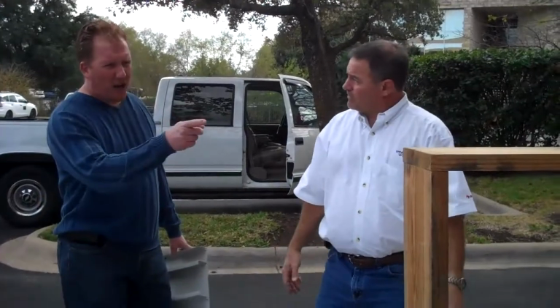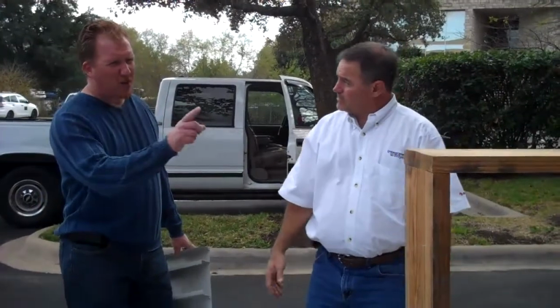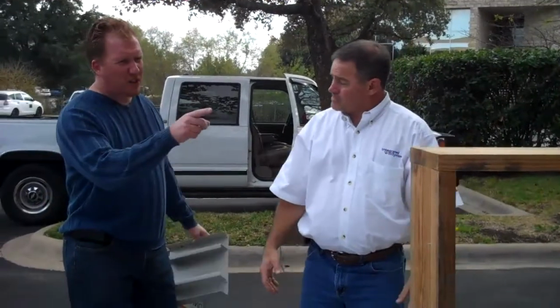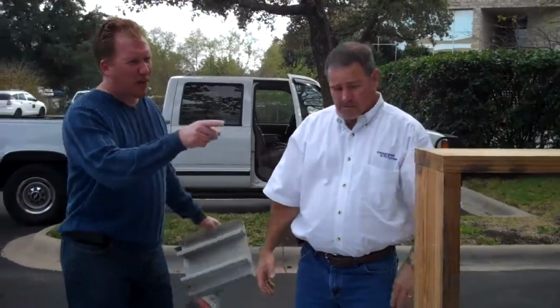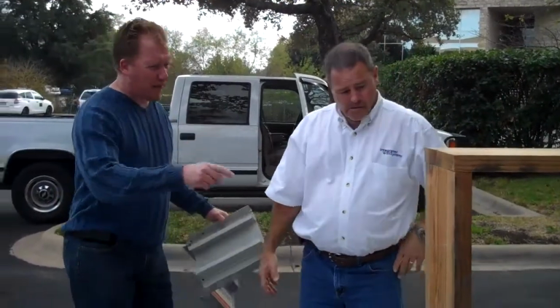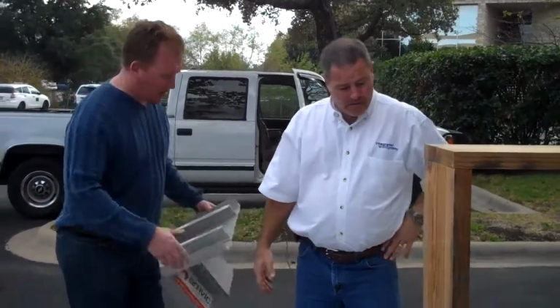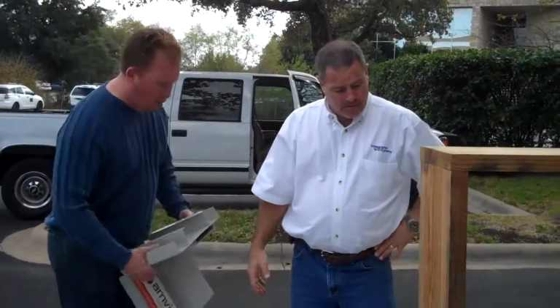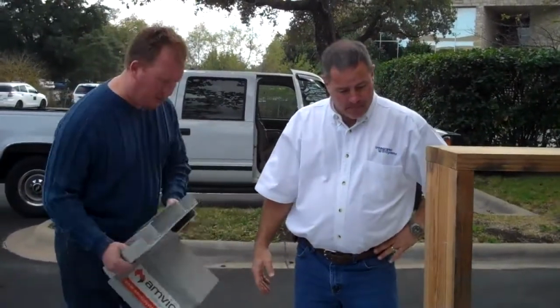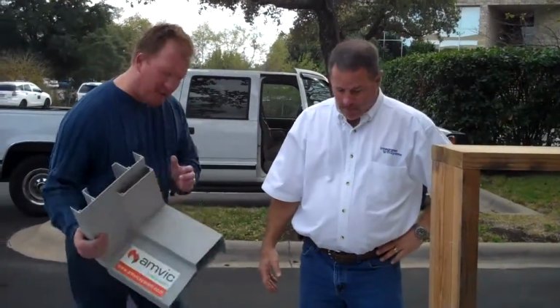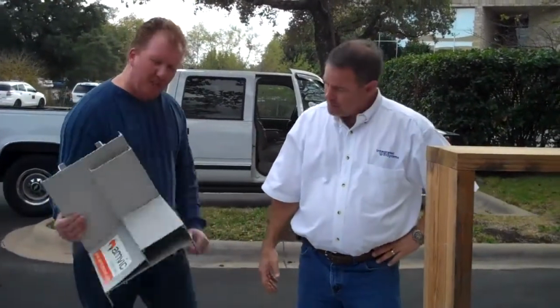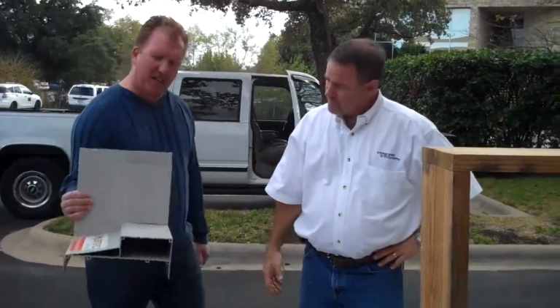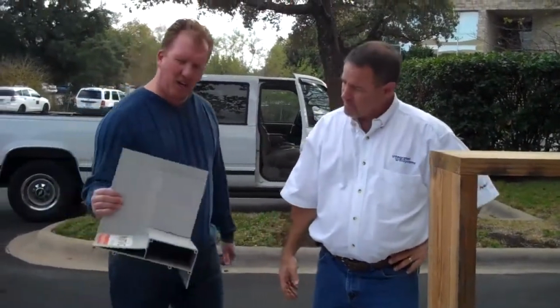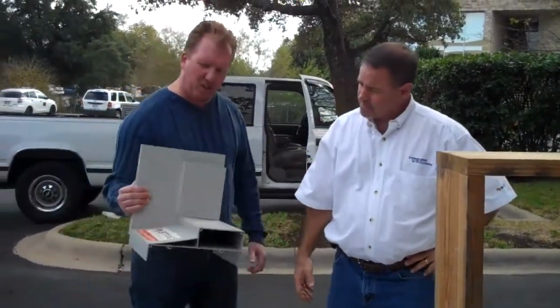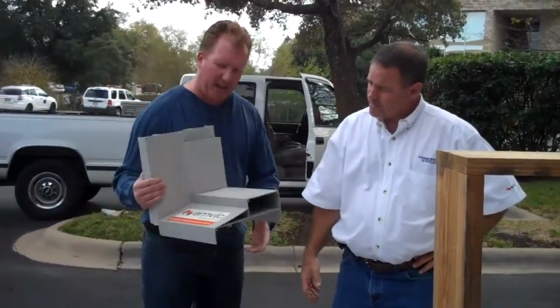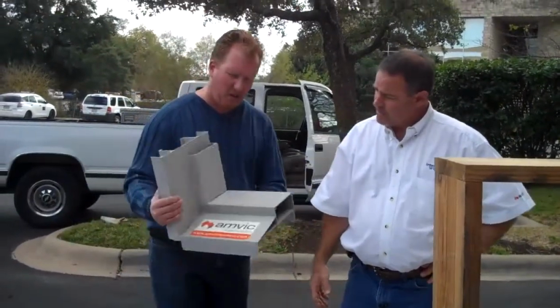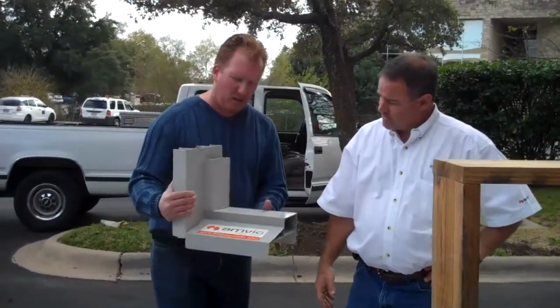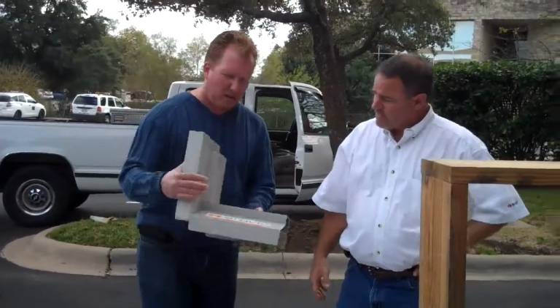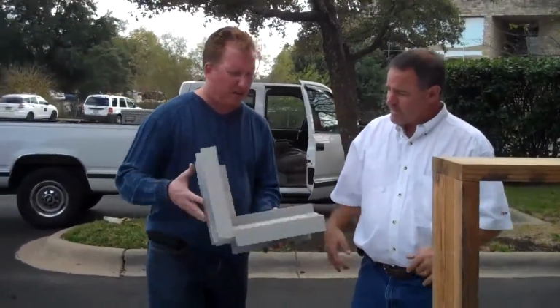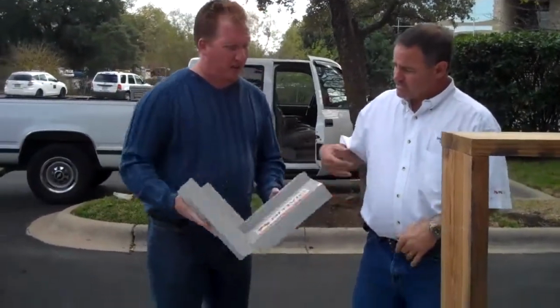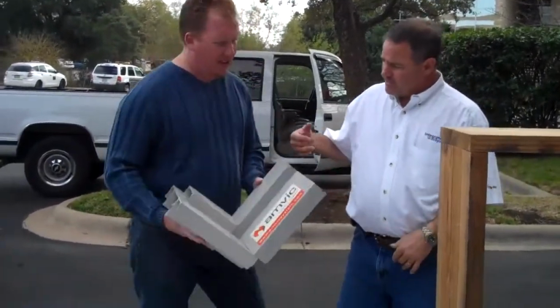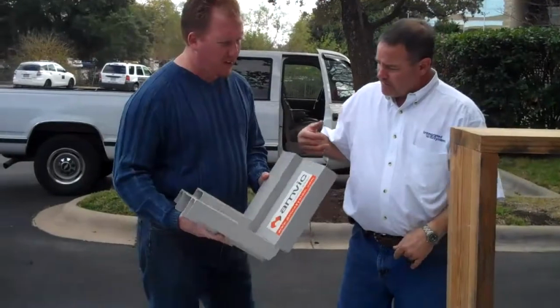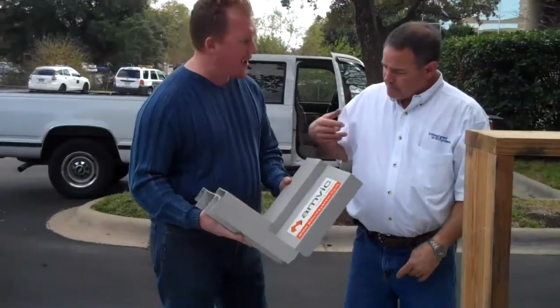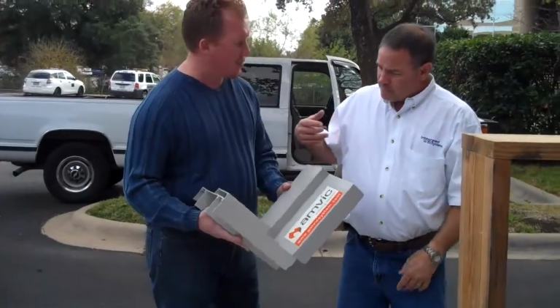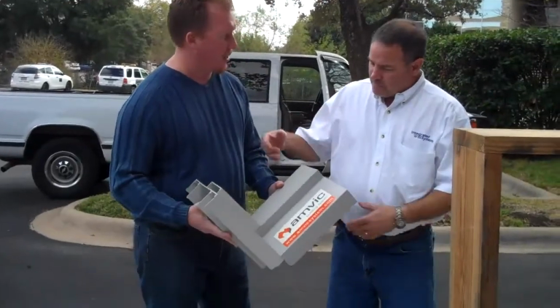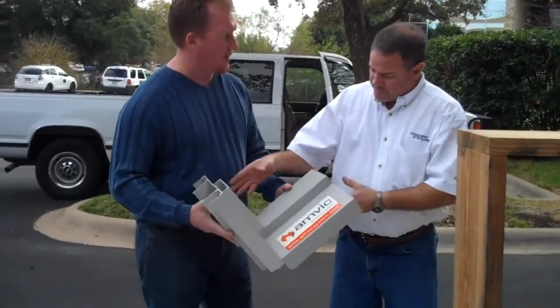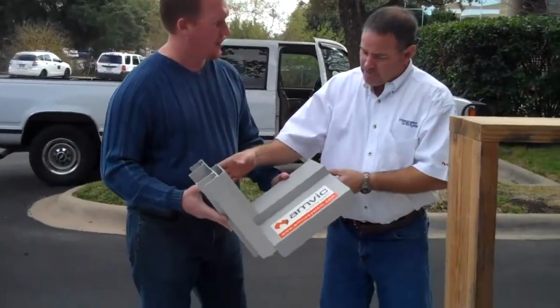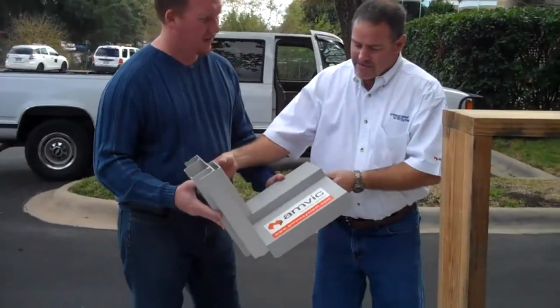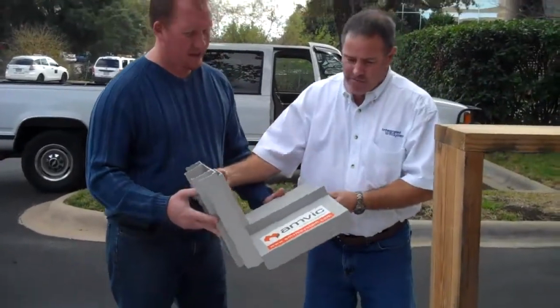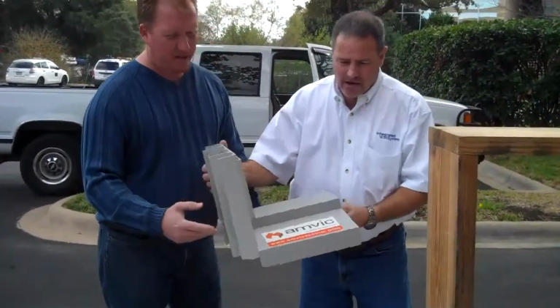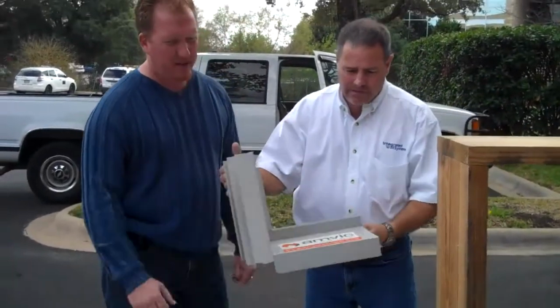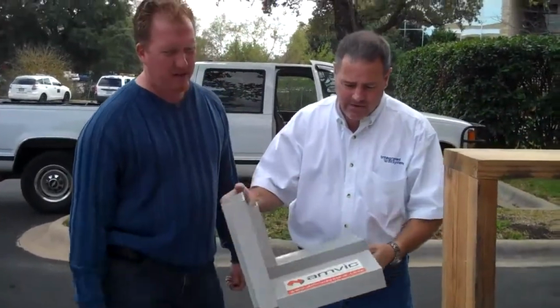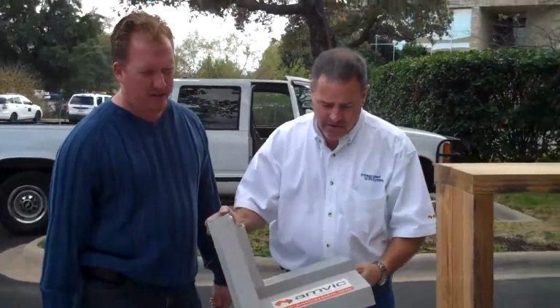I noticed this buck's made out of wood, but there's another technology now. There is actually, and this is a vinyl product. There are several vinyl ones out there.